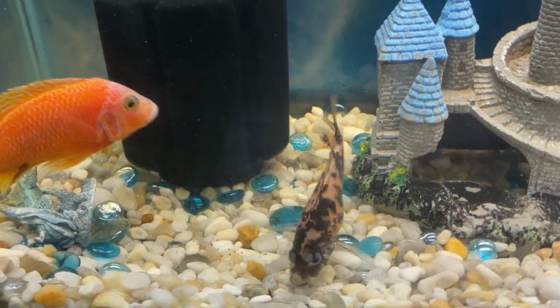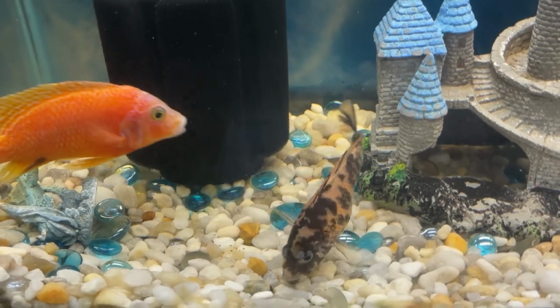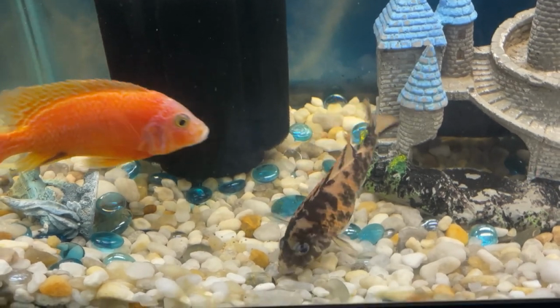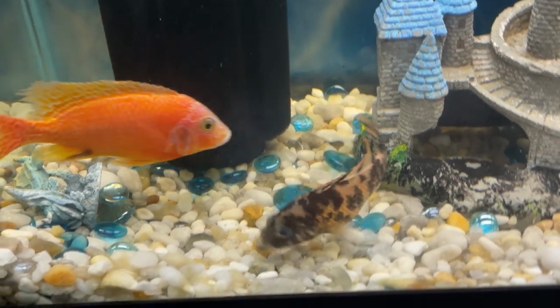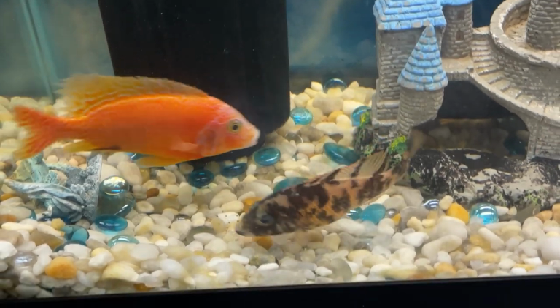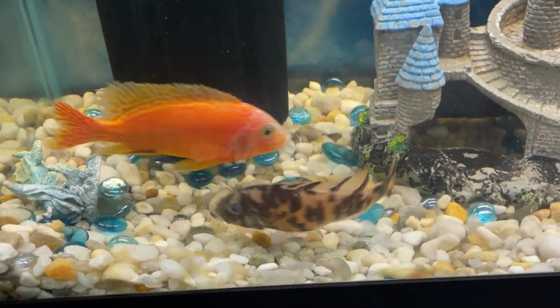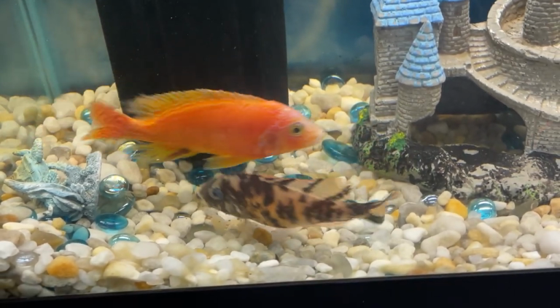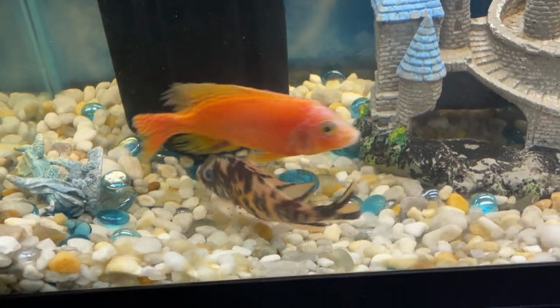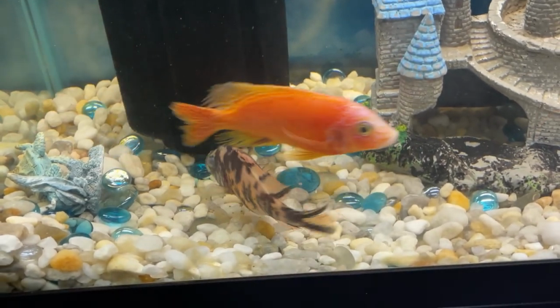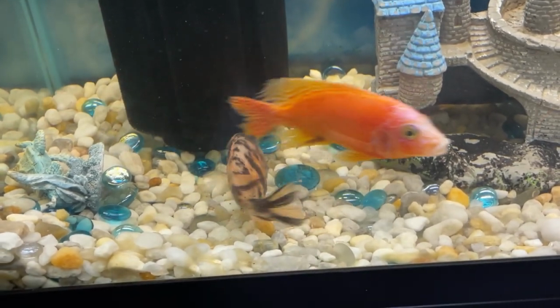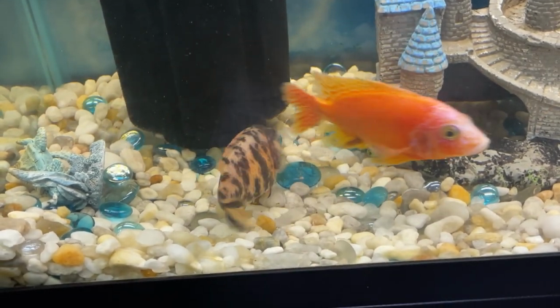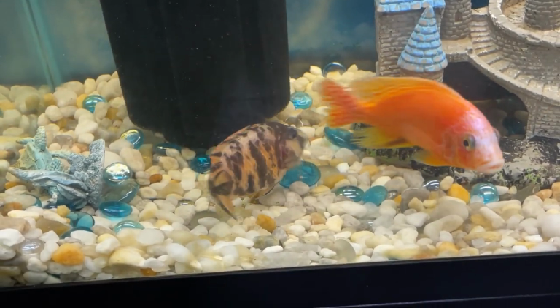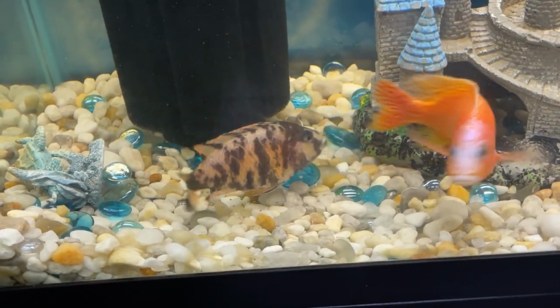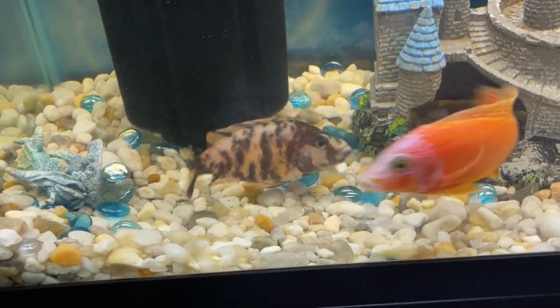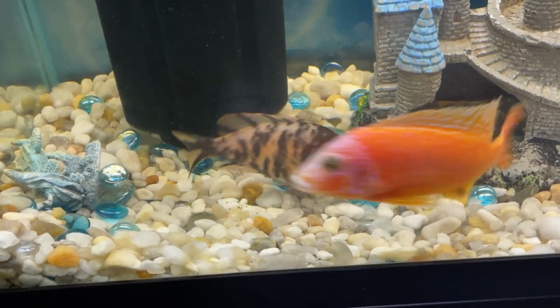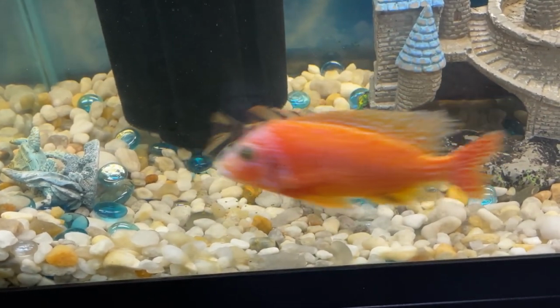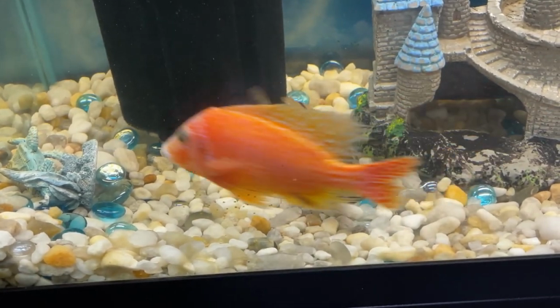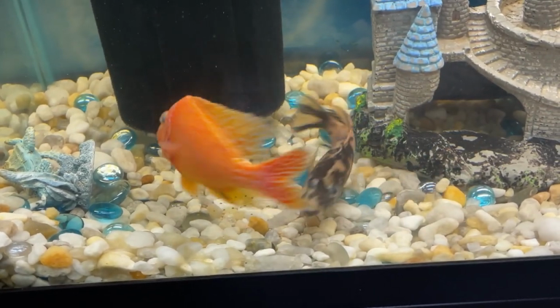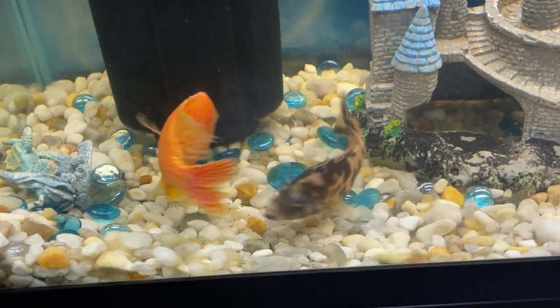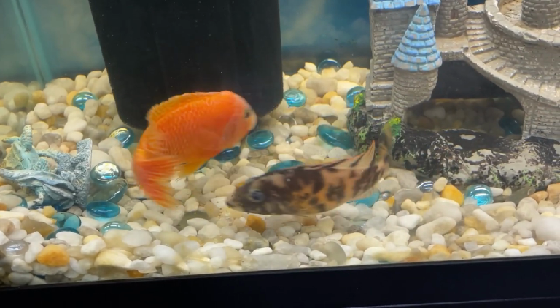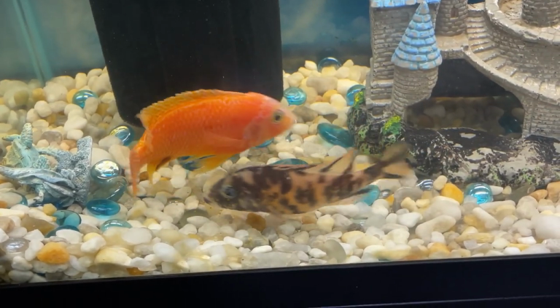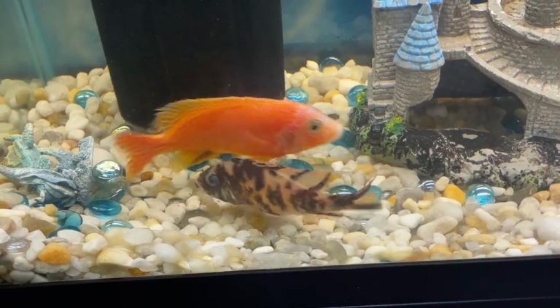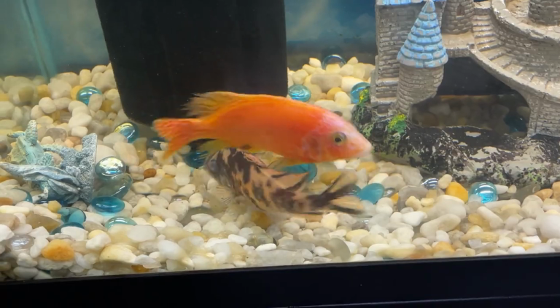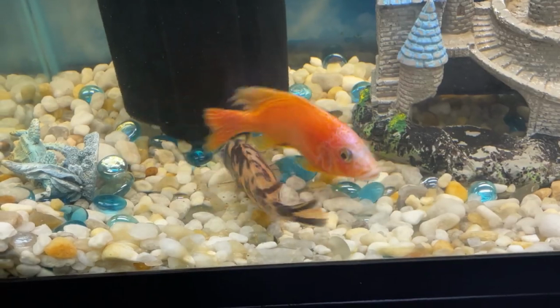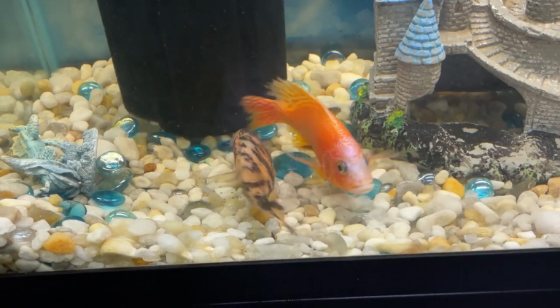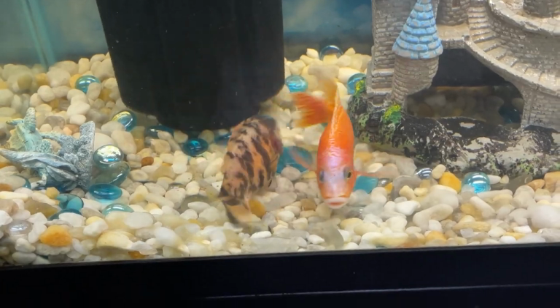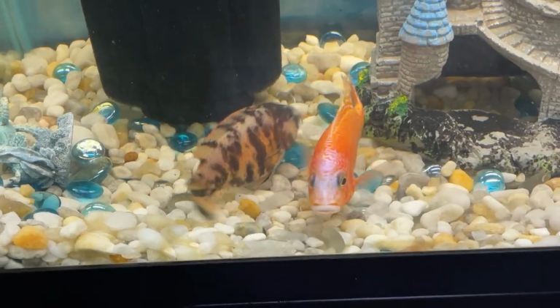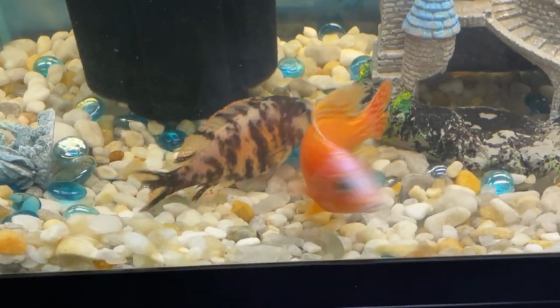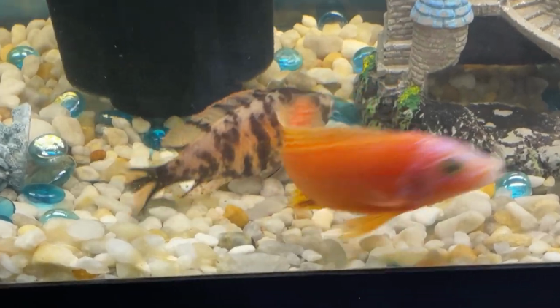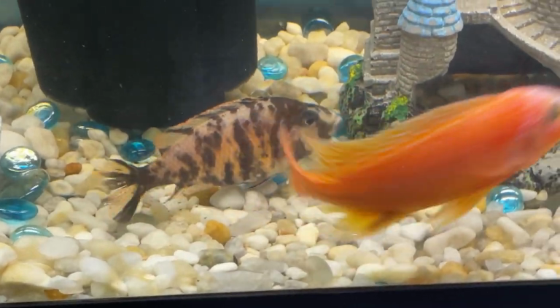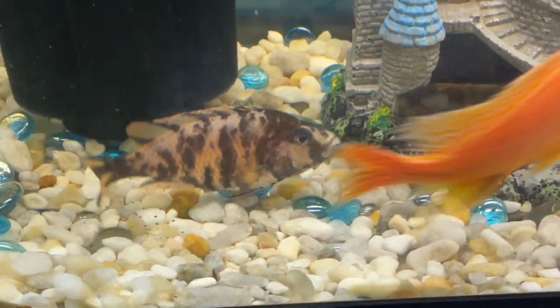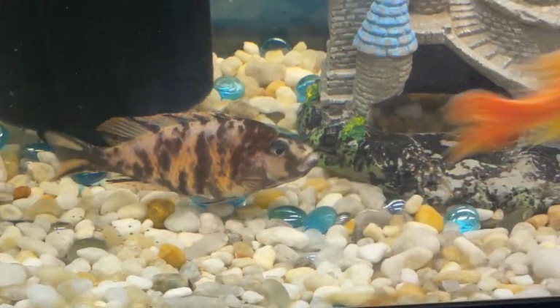Subscribe to my channel if you haven't yet, so that you can see the results of the eggs in her mouth, and possibly the new babies.